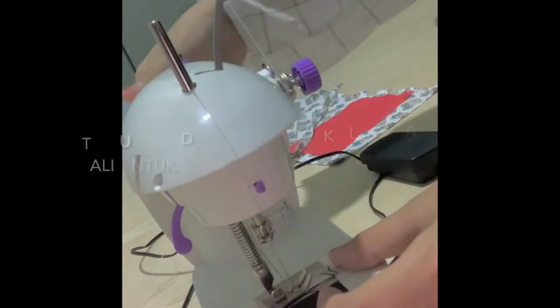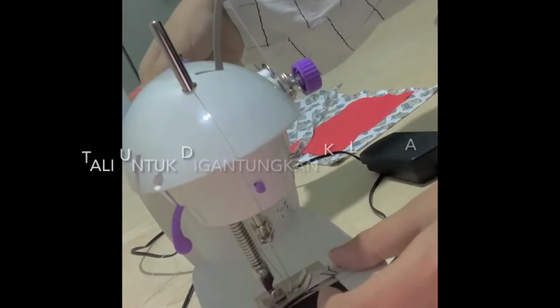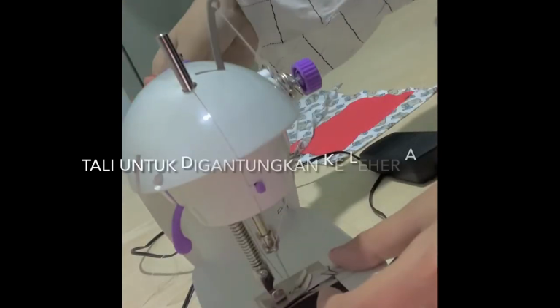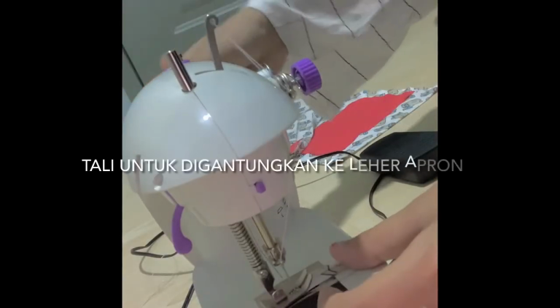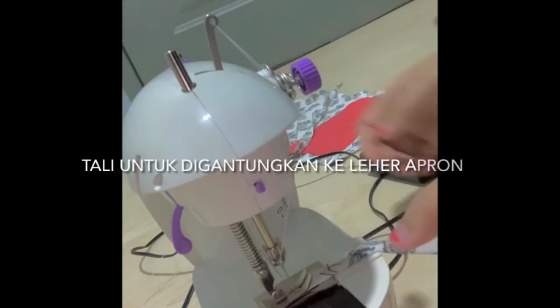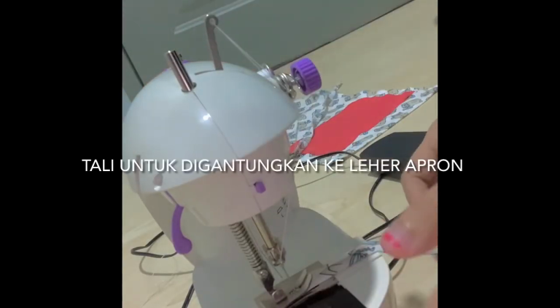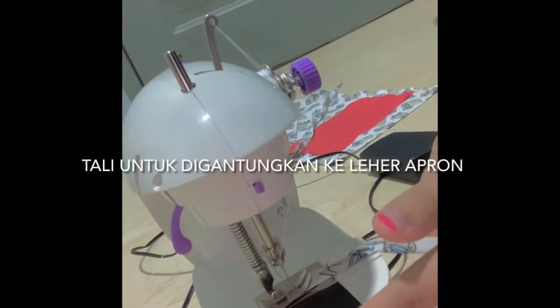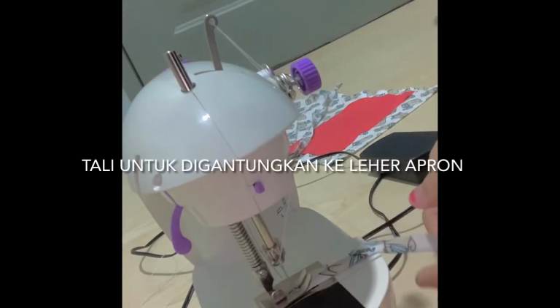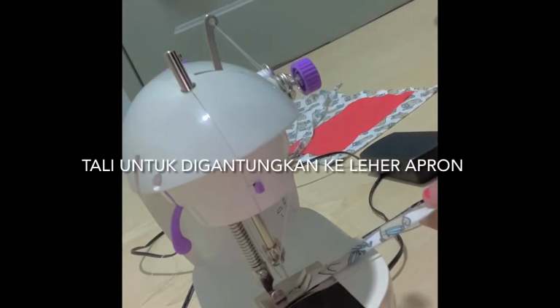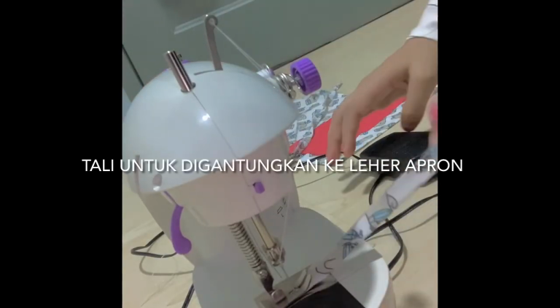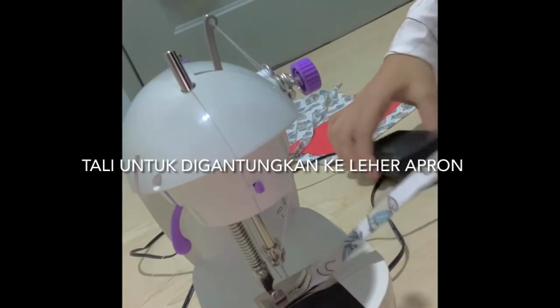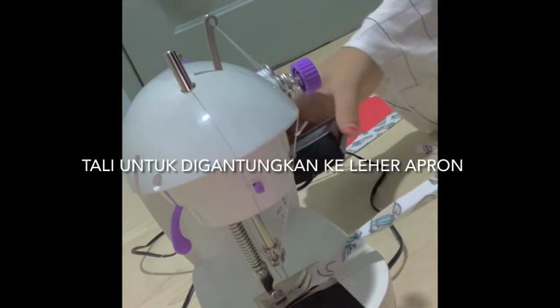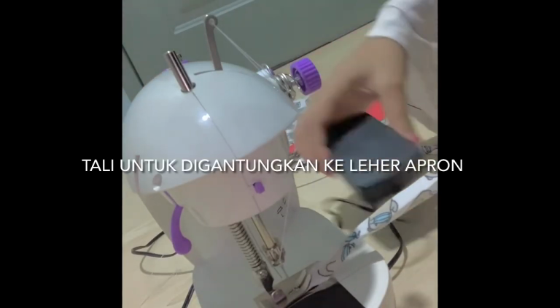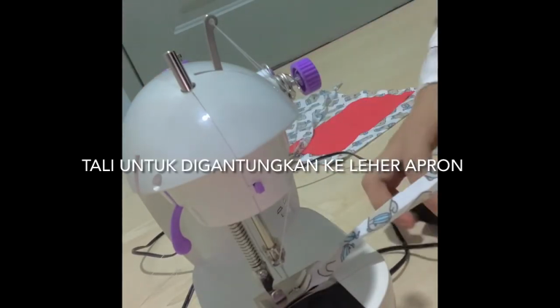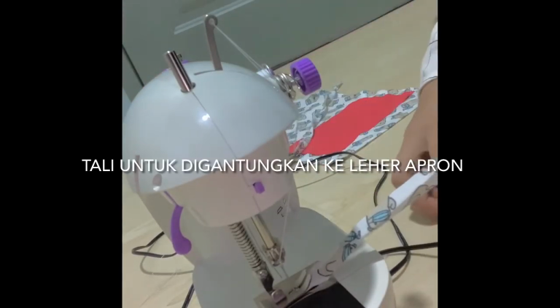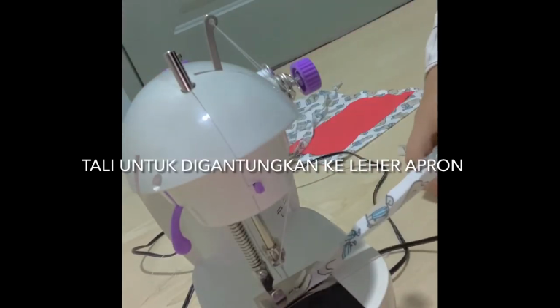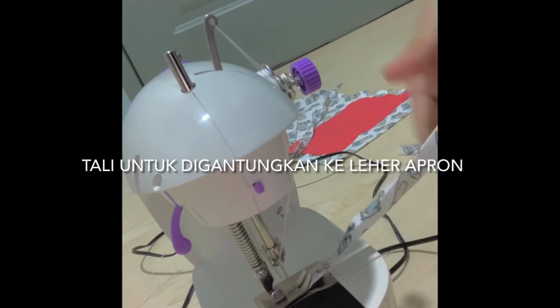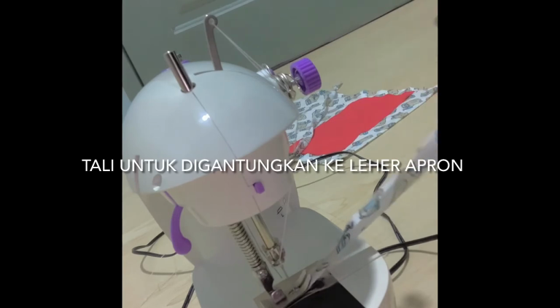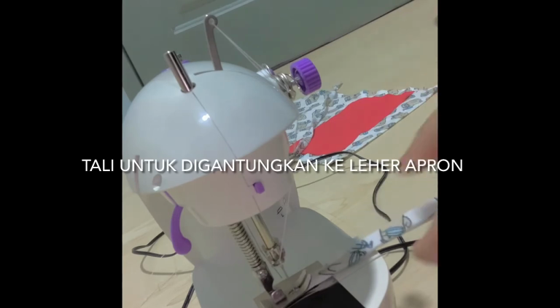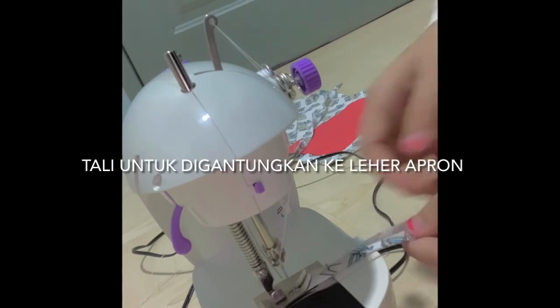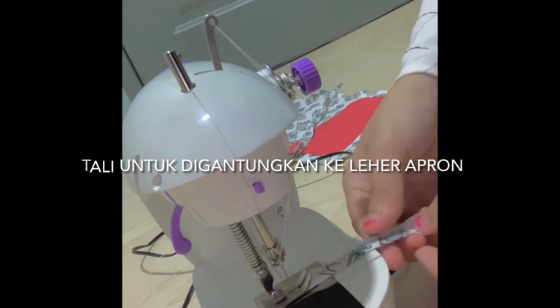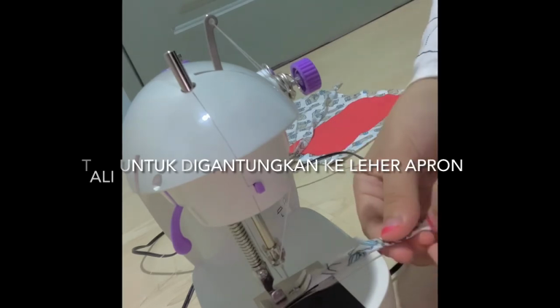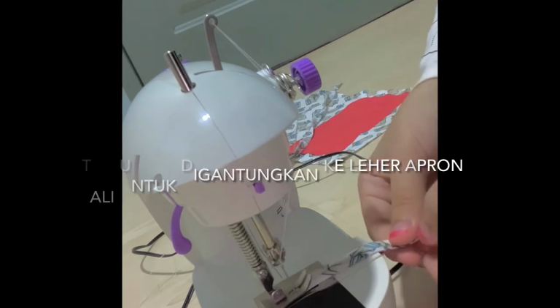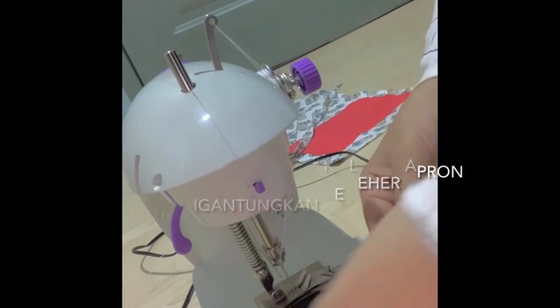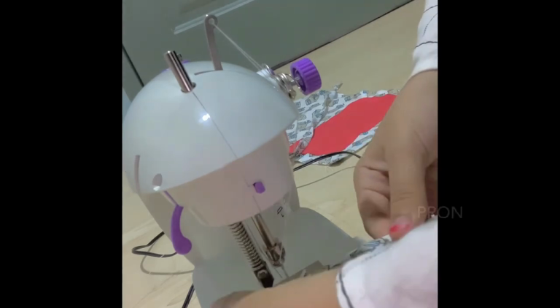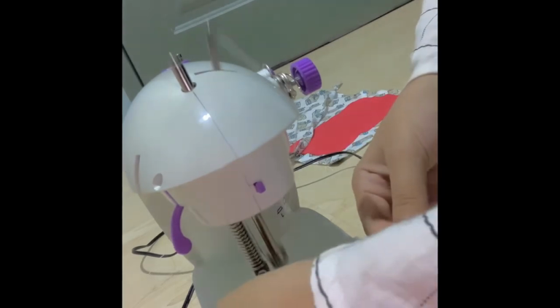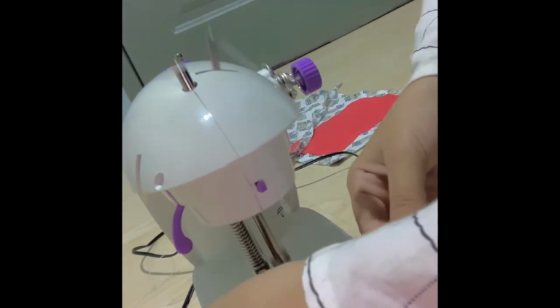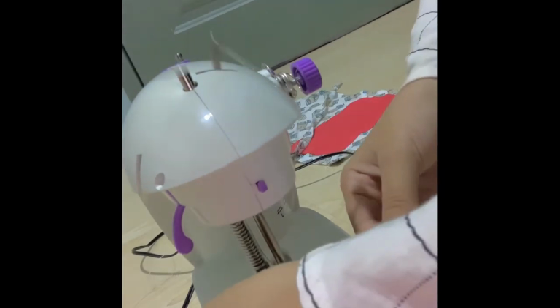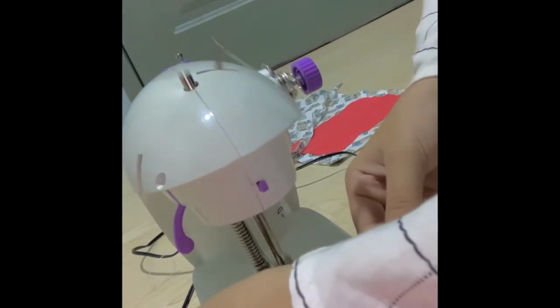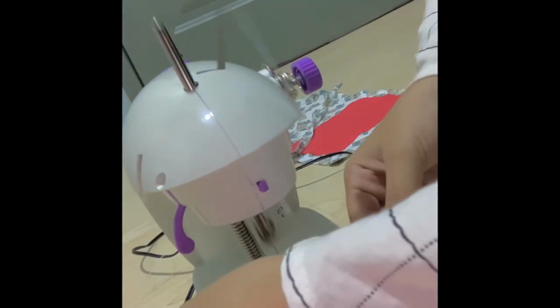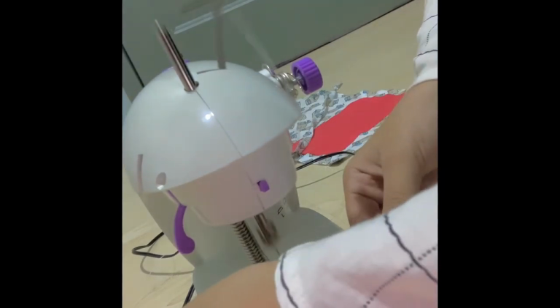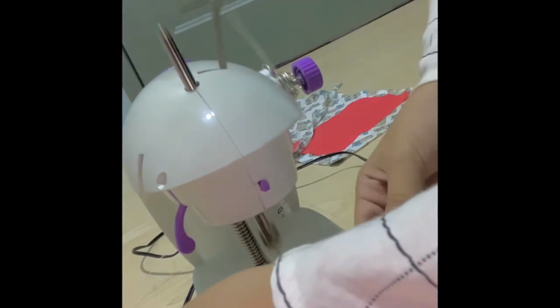Seterusnya, tali untuk dipasang kepada apron. Untuk diikat di leher dan juga di pinggang, ia perlulah dilipat dahulu sebelum dijahit.